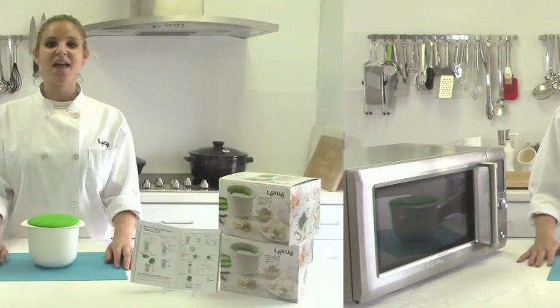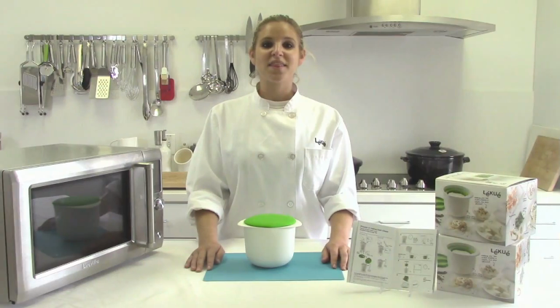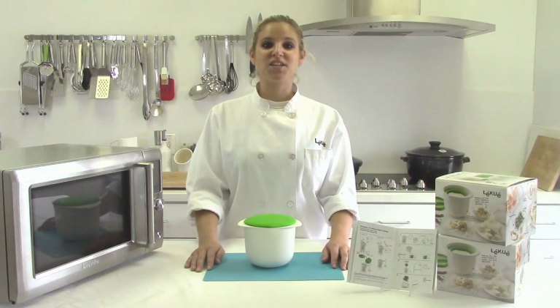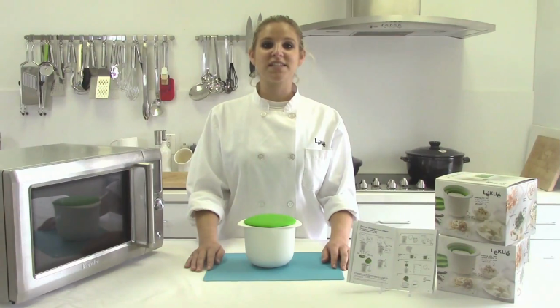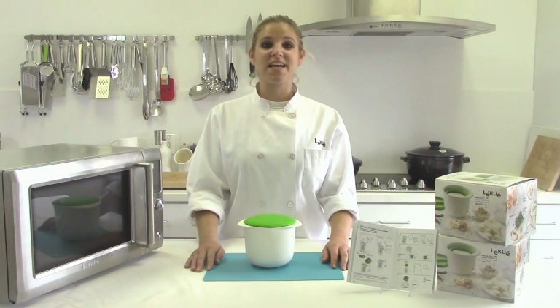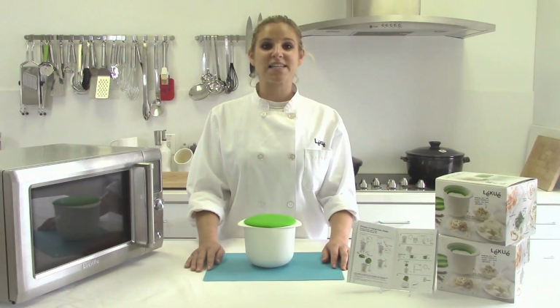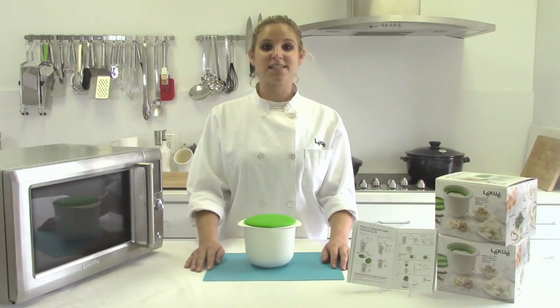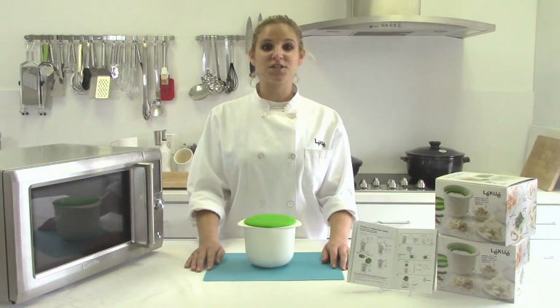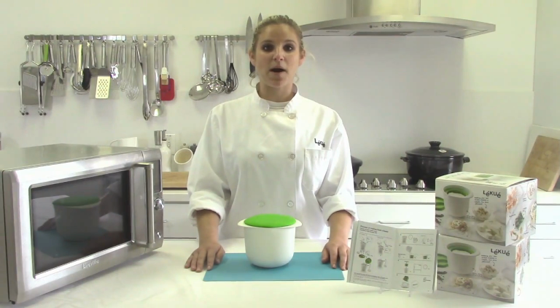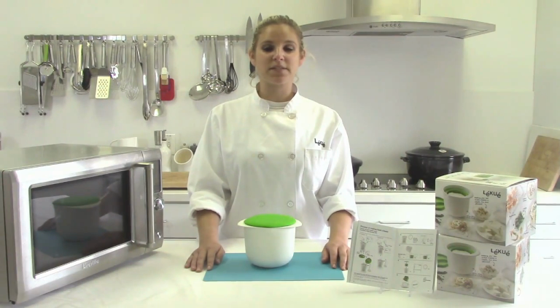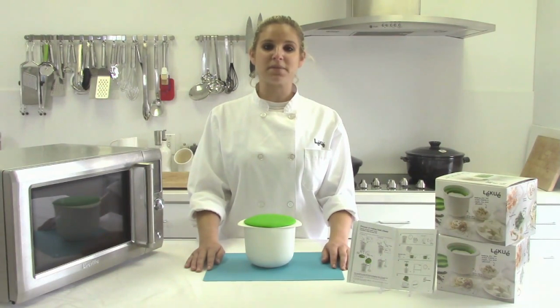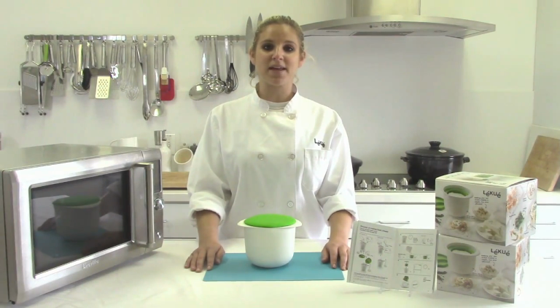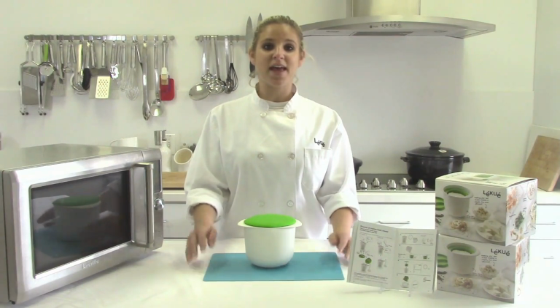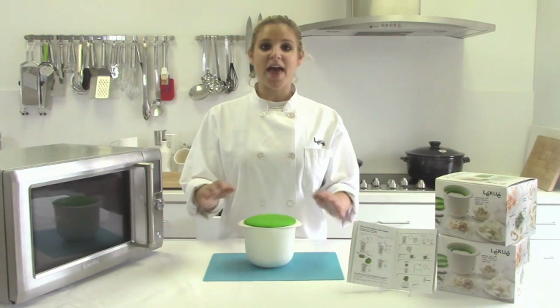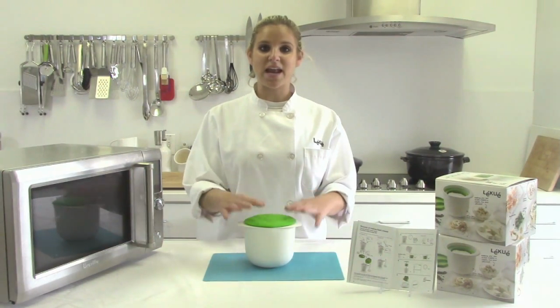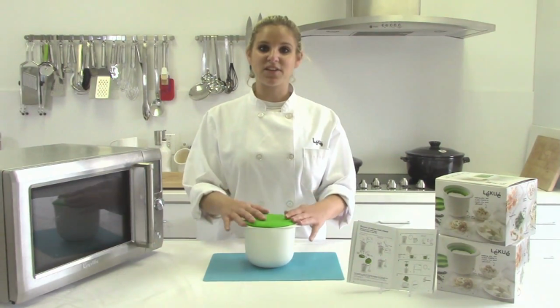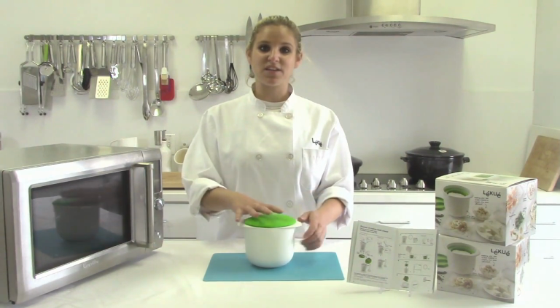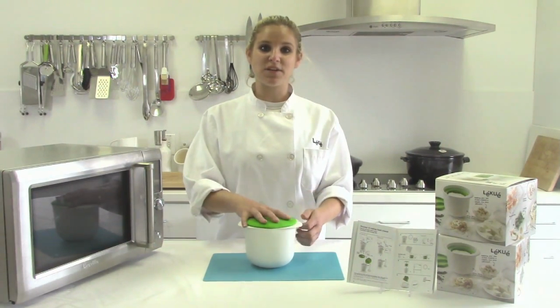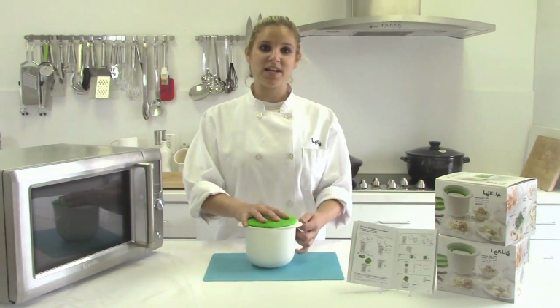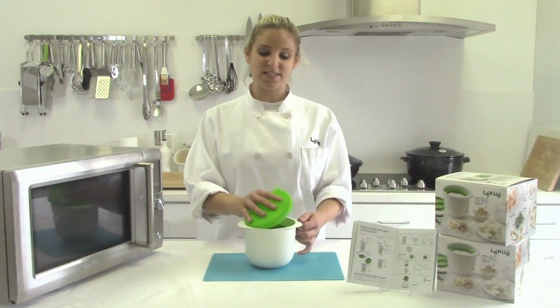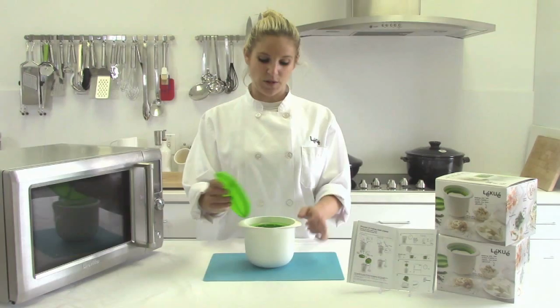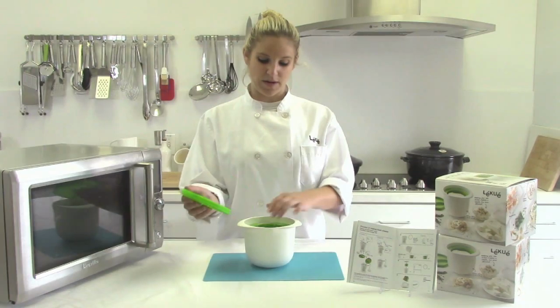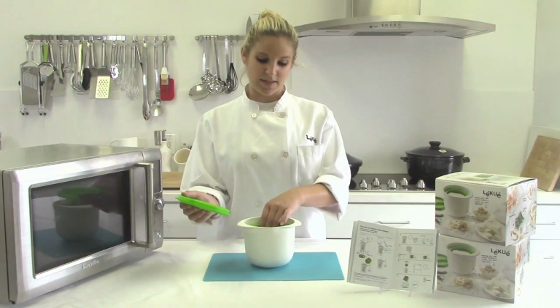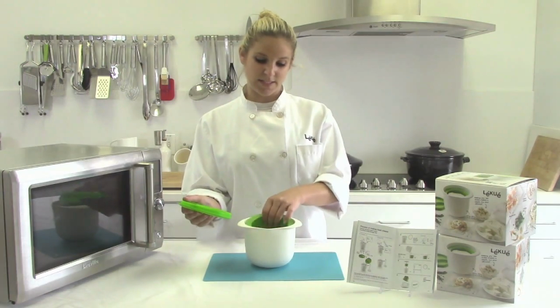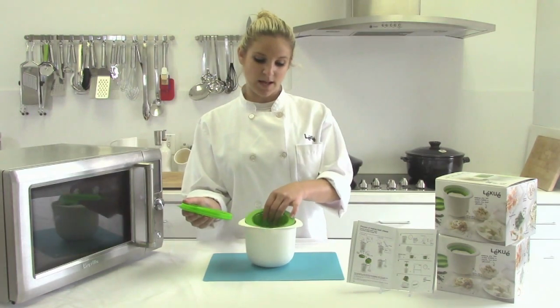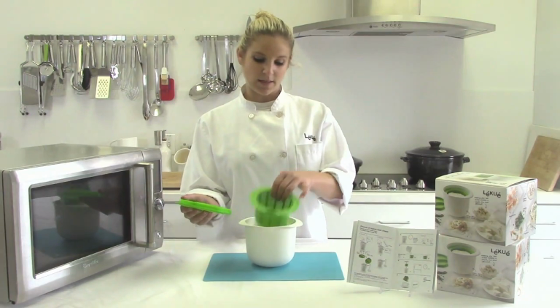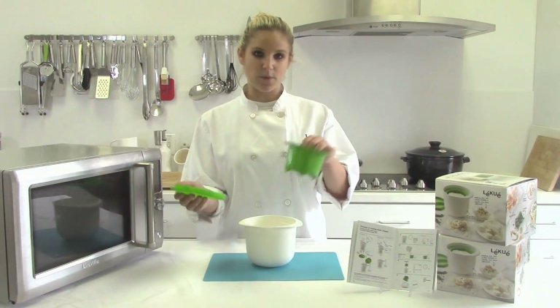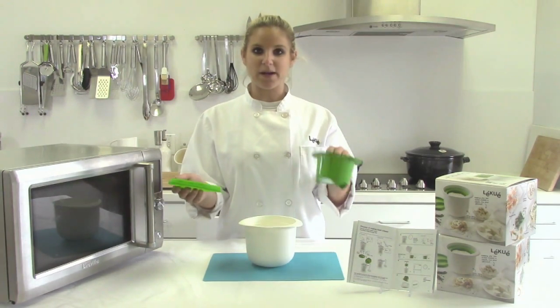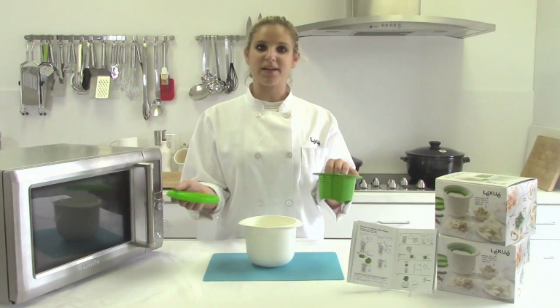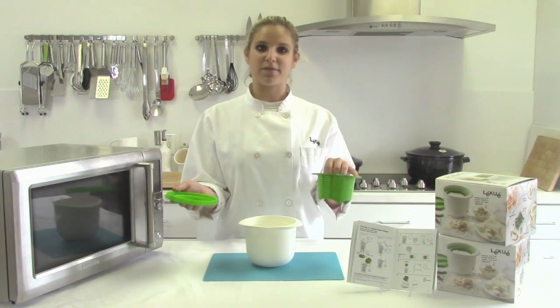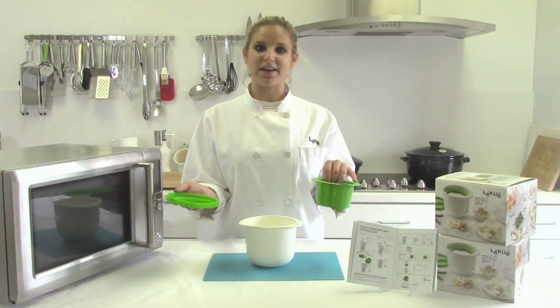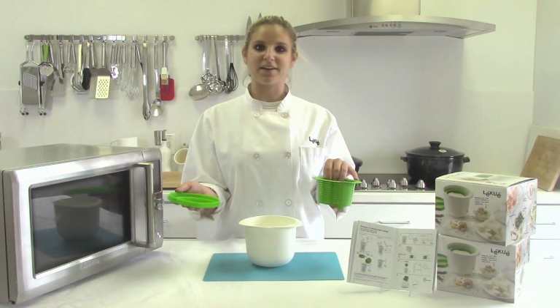The cheese takes less than two hours to make, and everything you need is included in this little bucket right here.